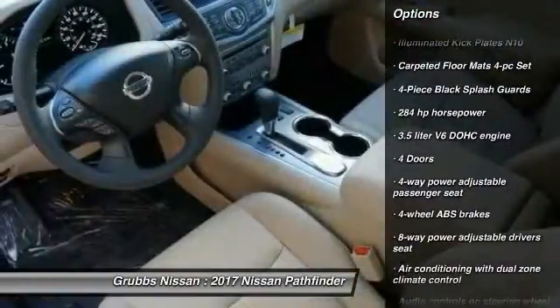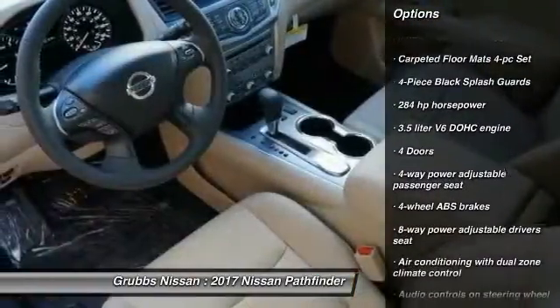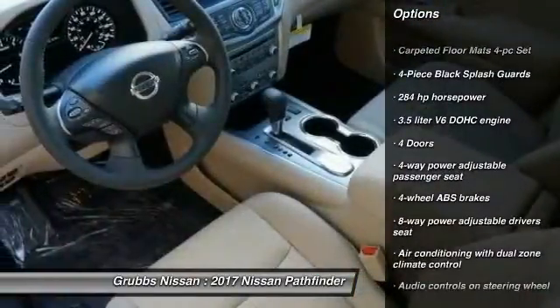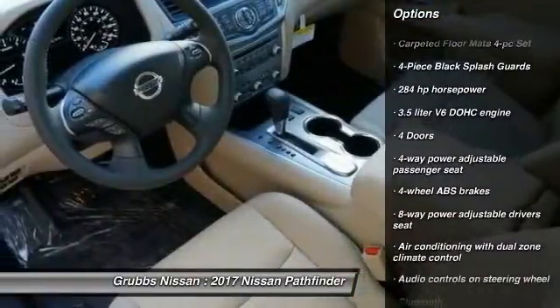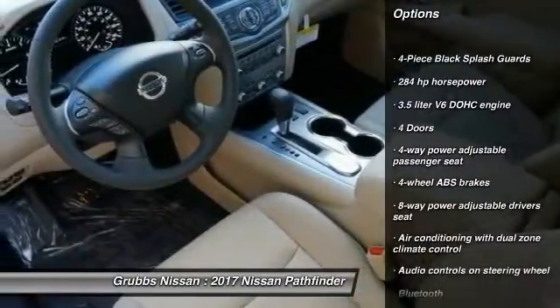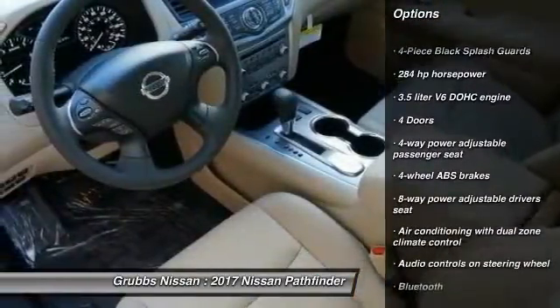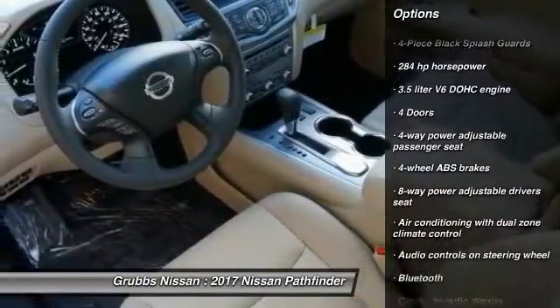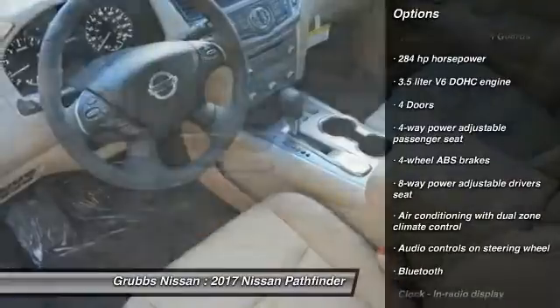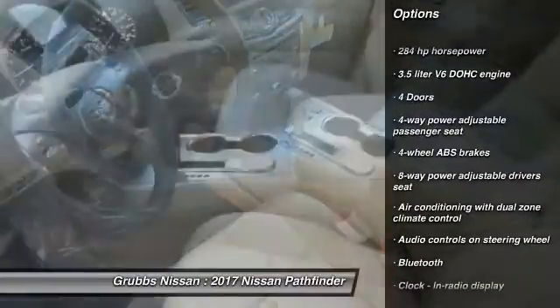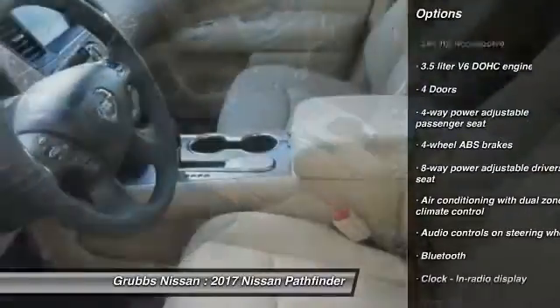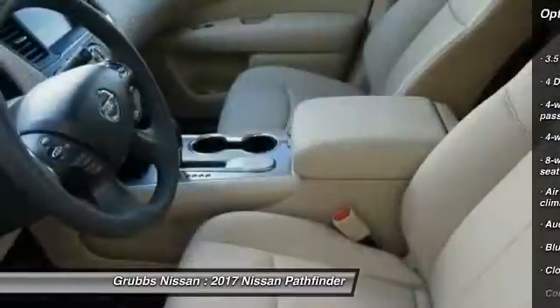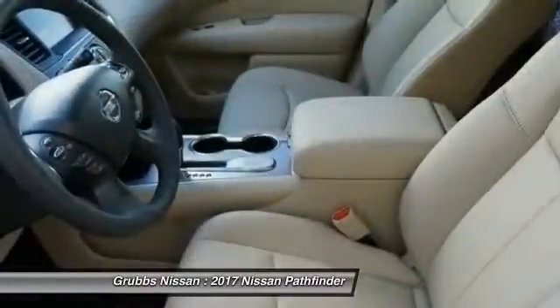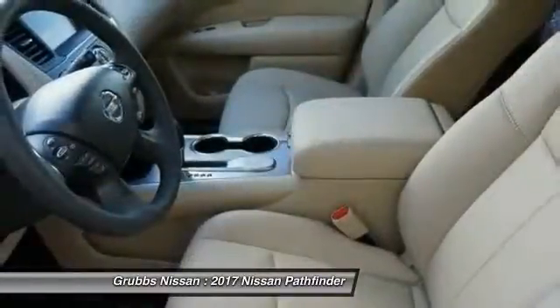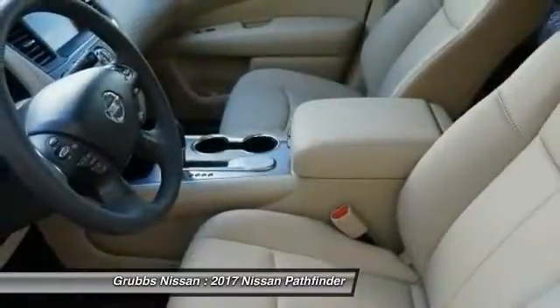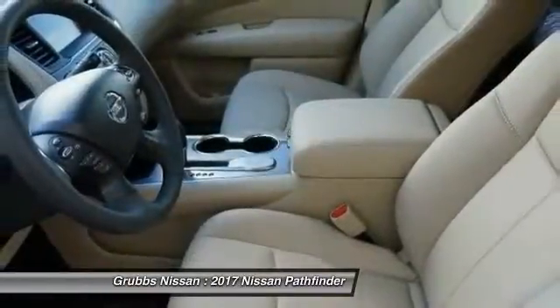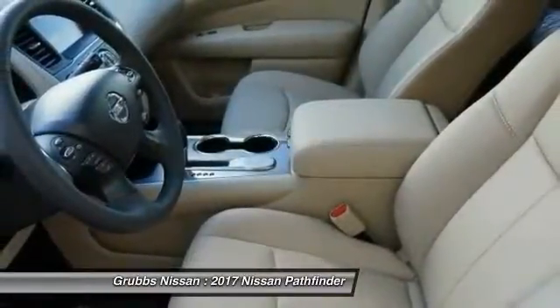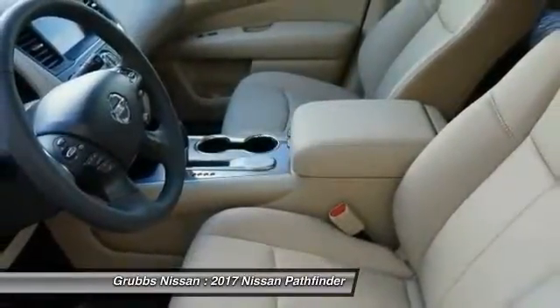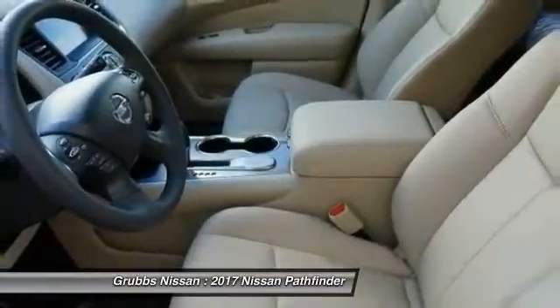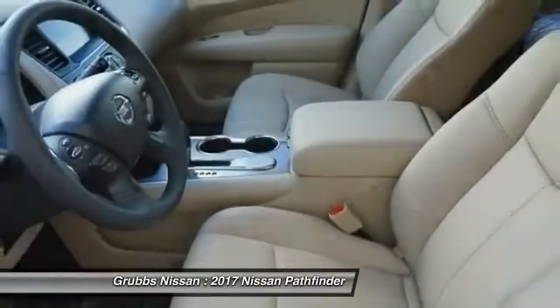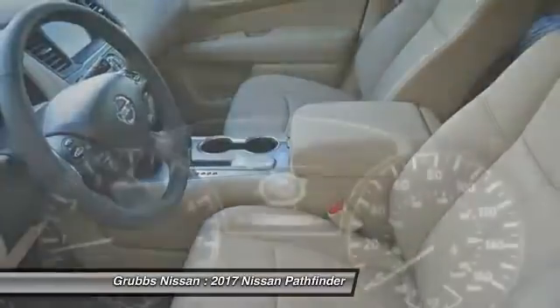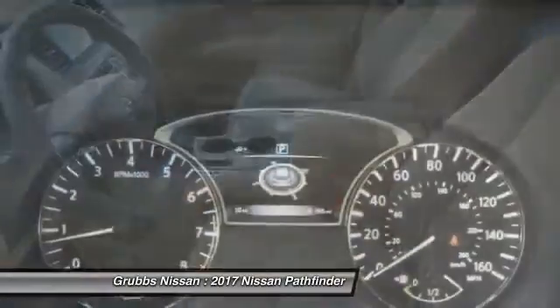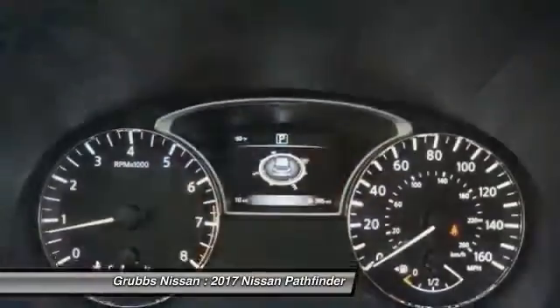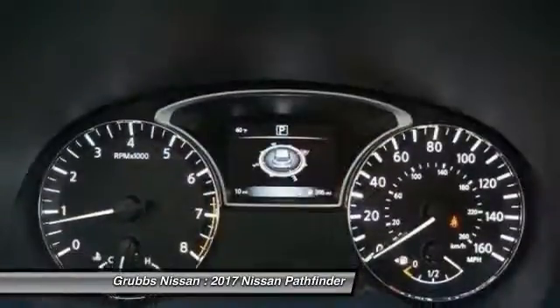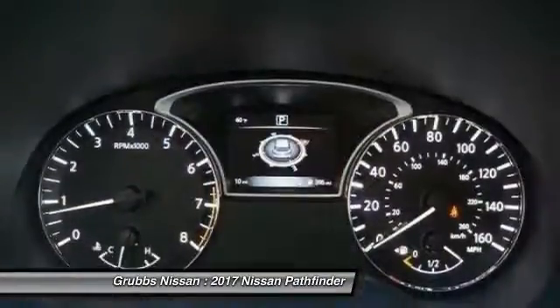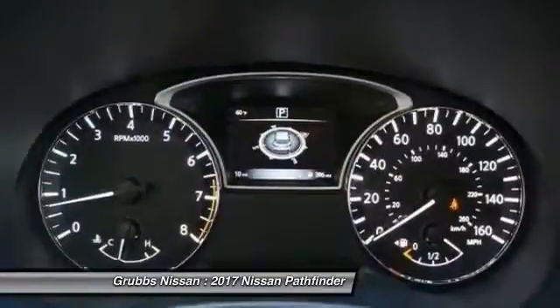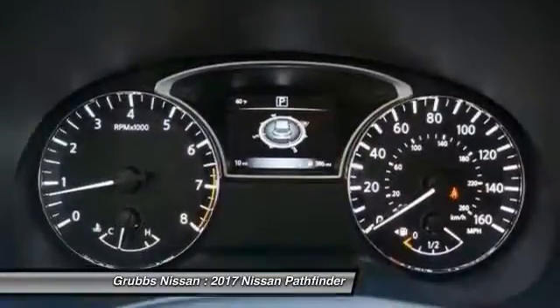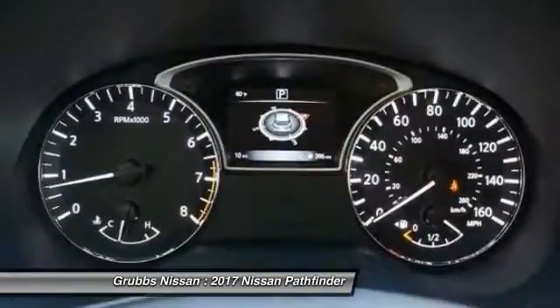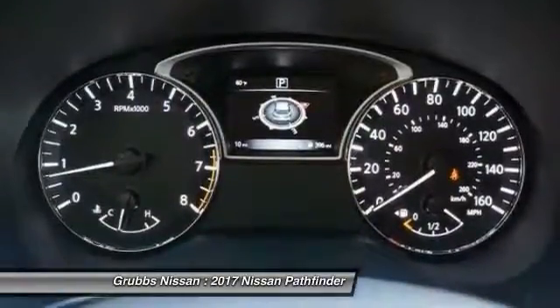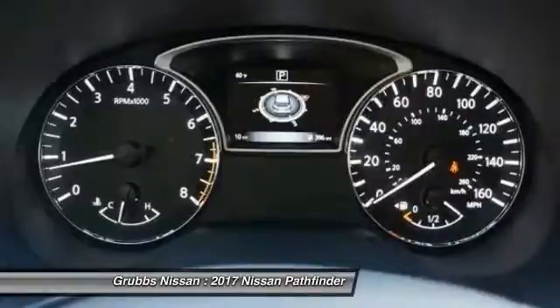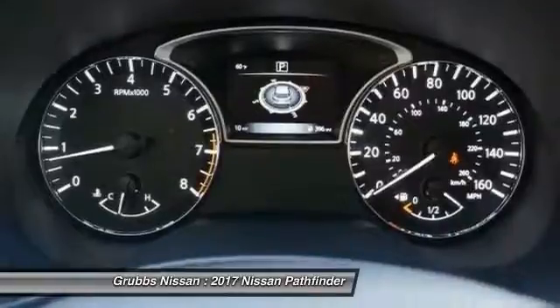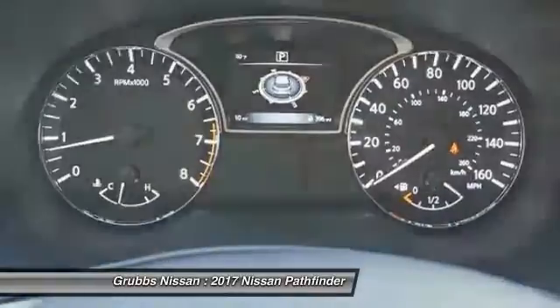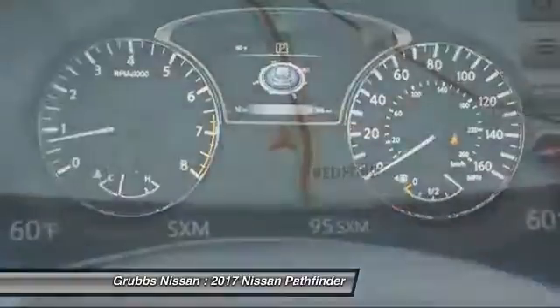Passenger airbag, front wheel drive, cruise control, tilt and telescopic steering wheel, compass, and remote power door locks.